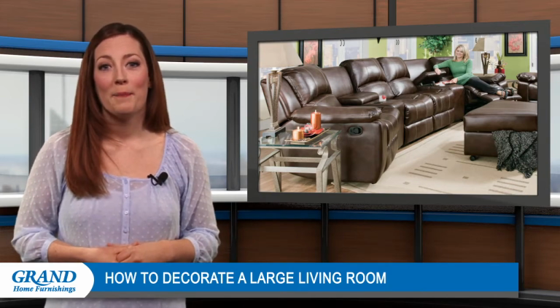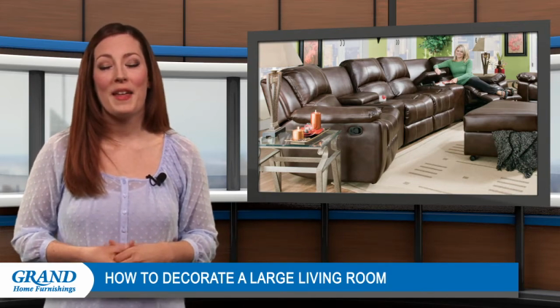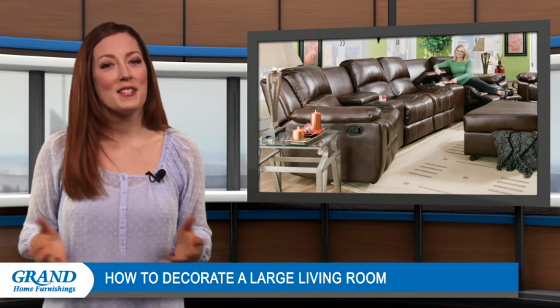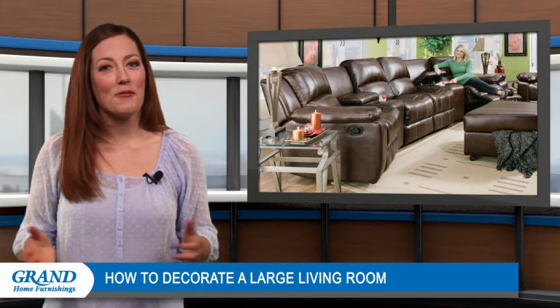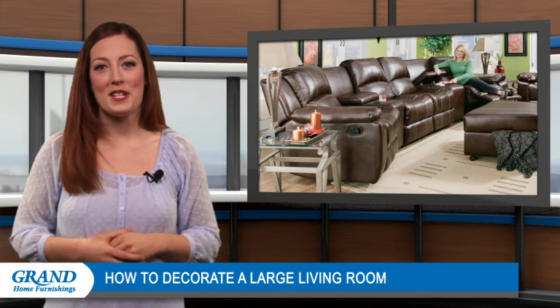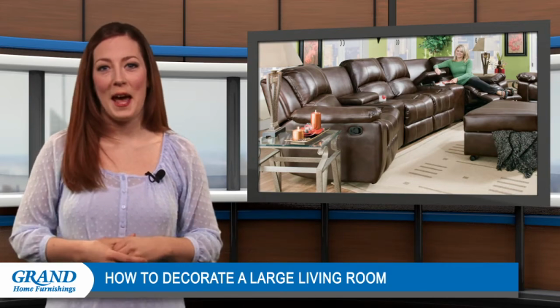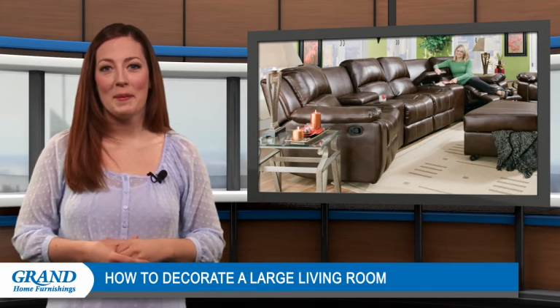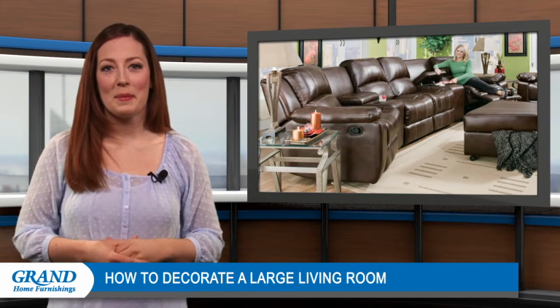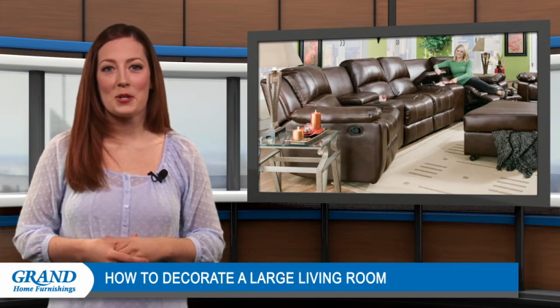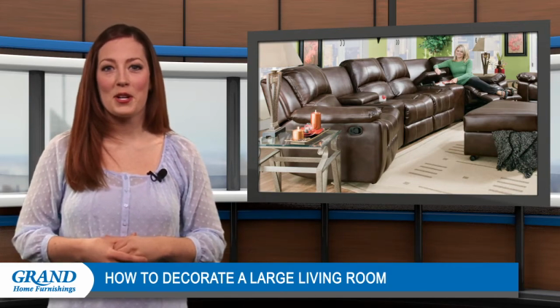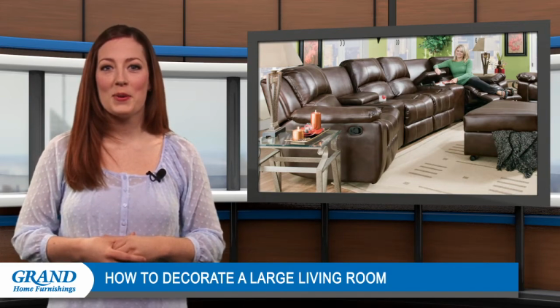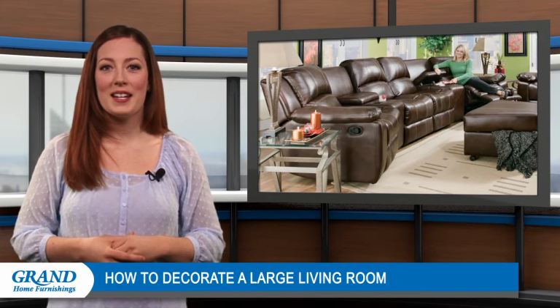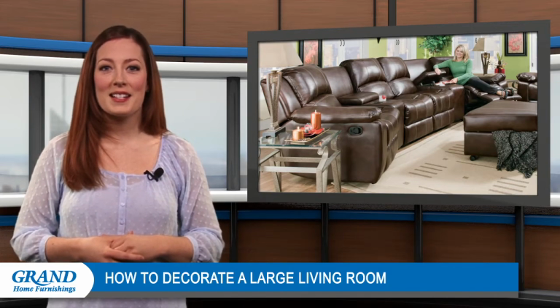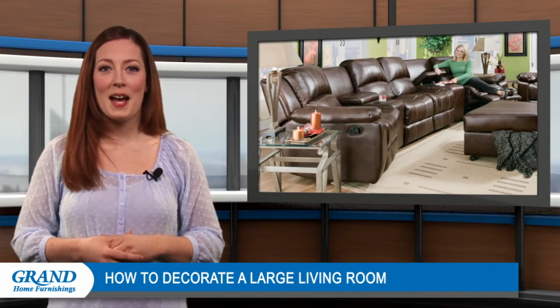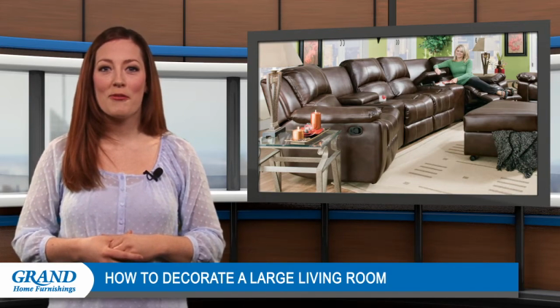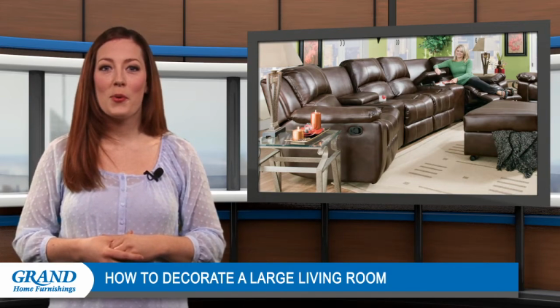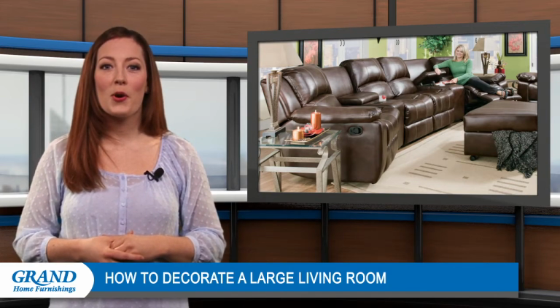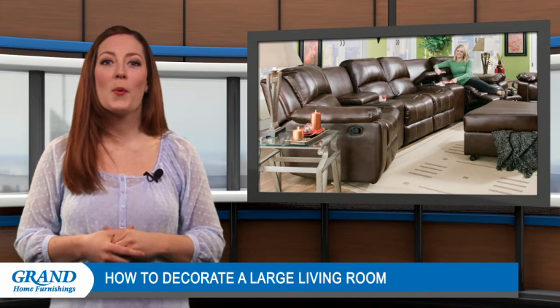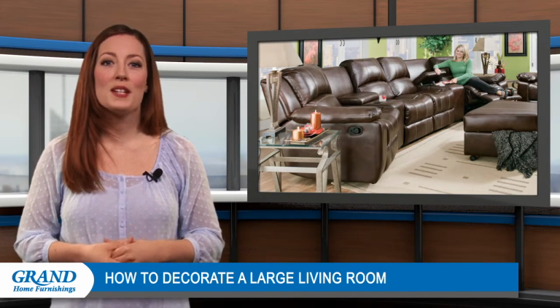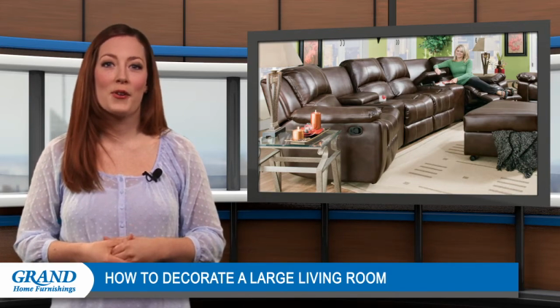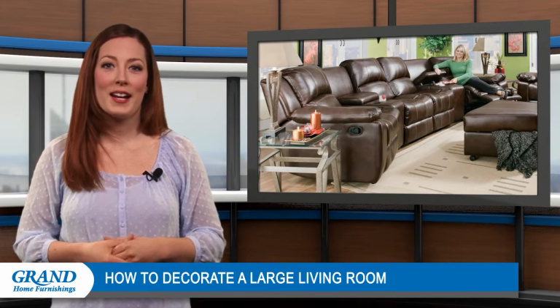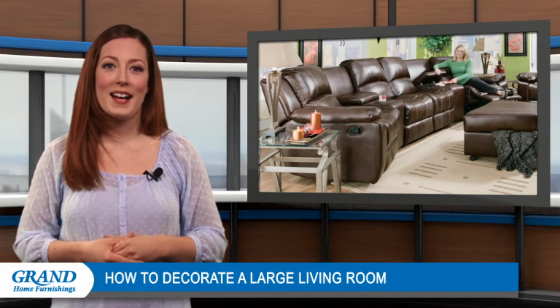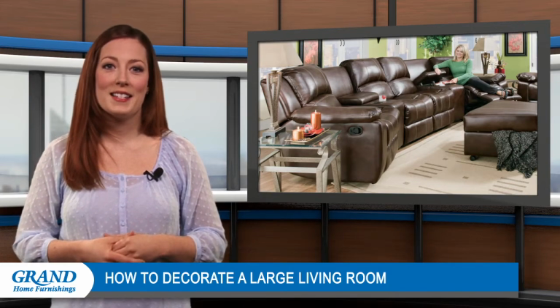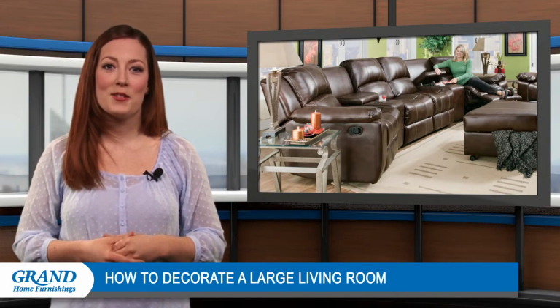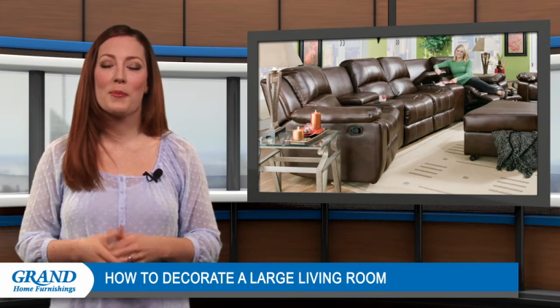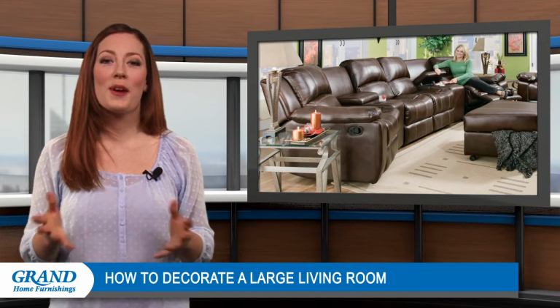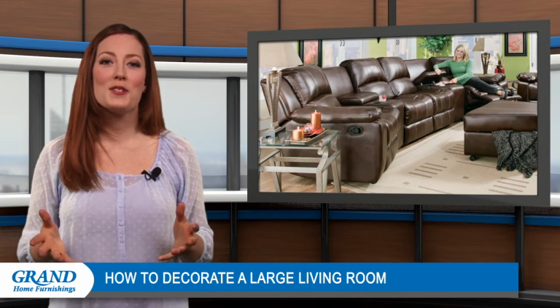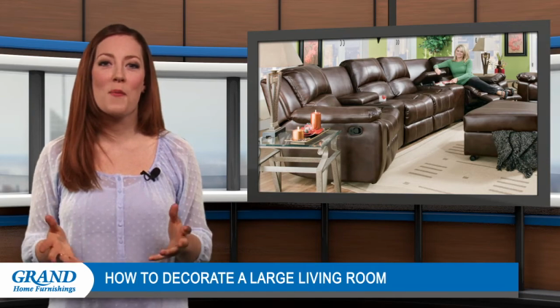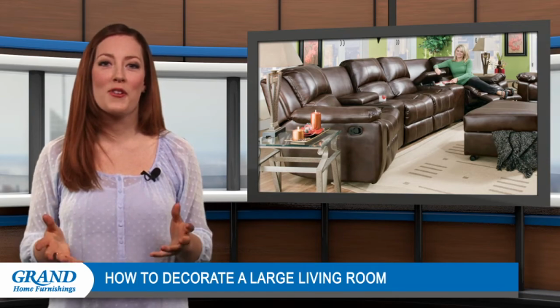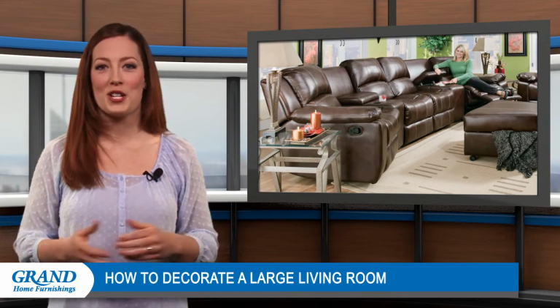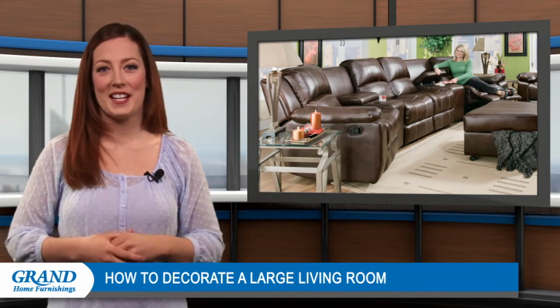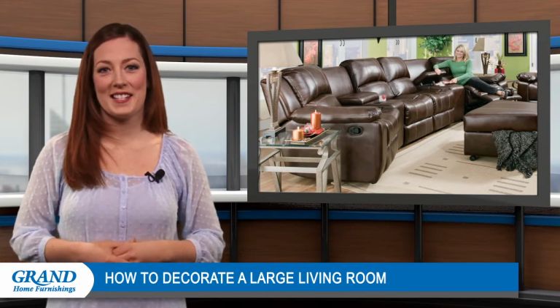That's it for today. Be sure to tune in next time for more home decorating ideas from Grand Home Furnishings.